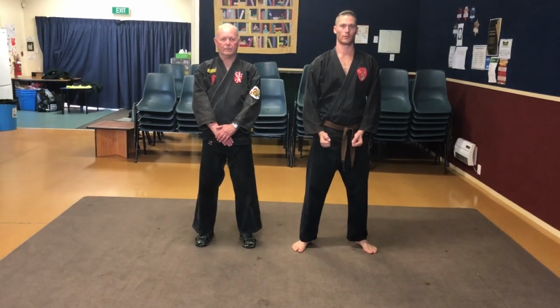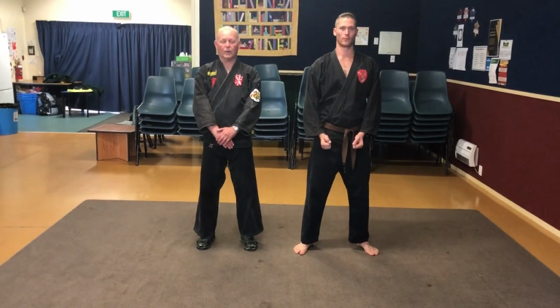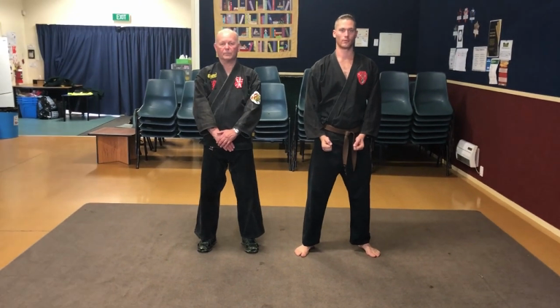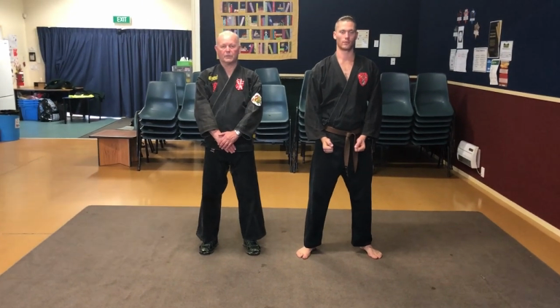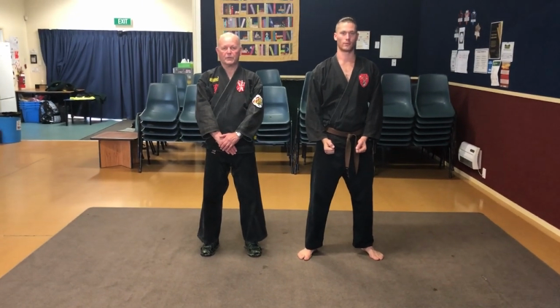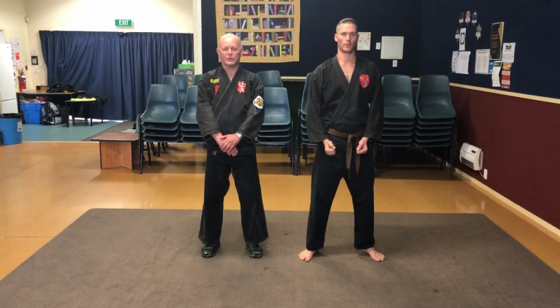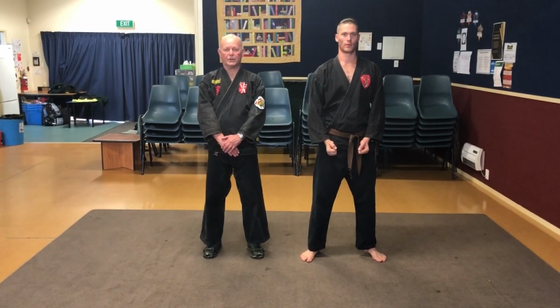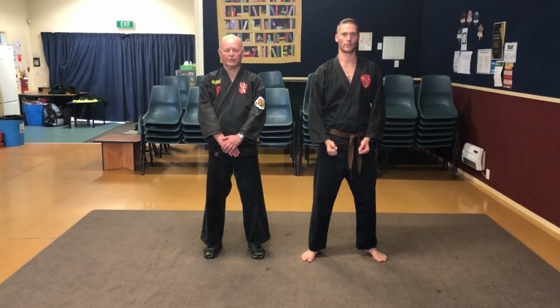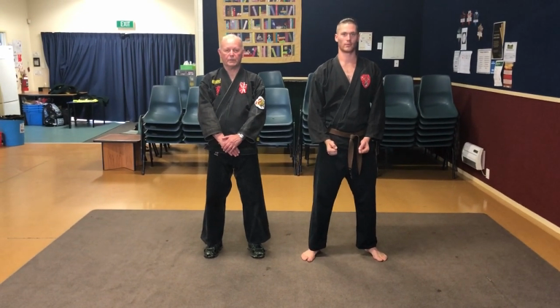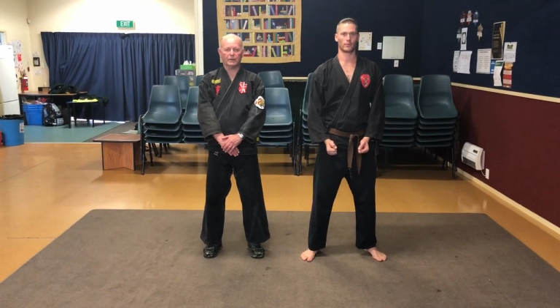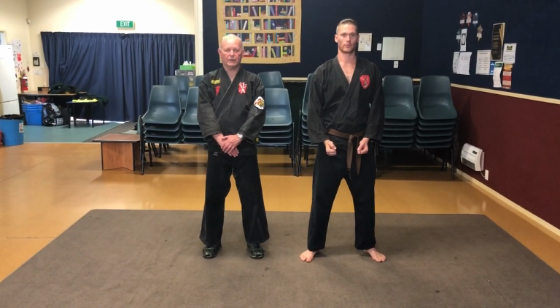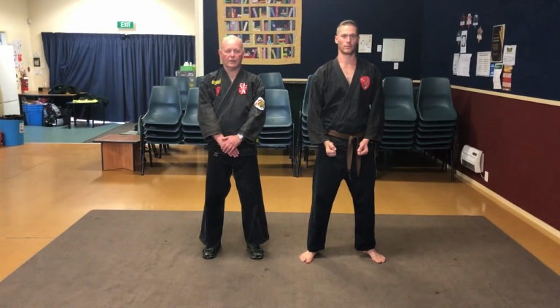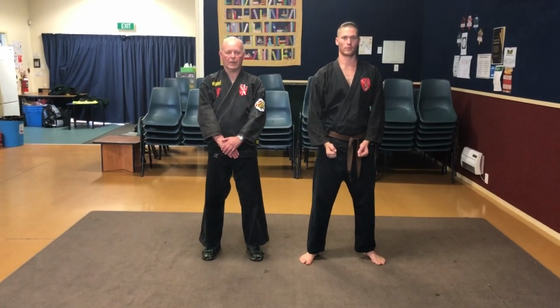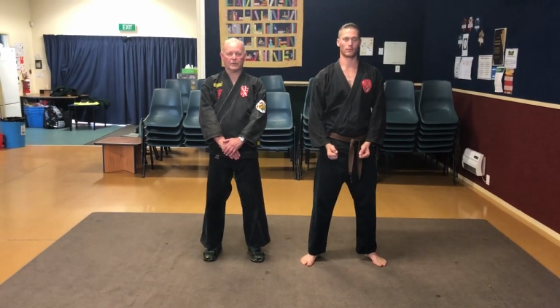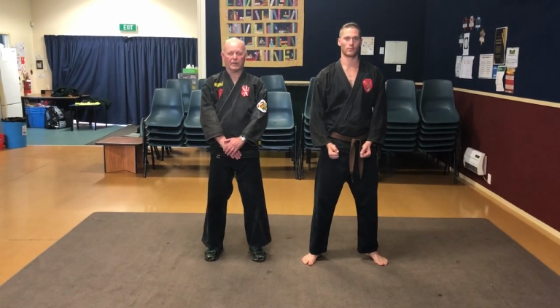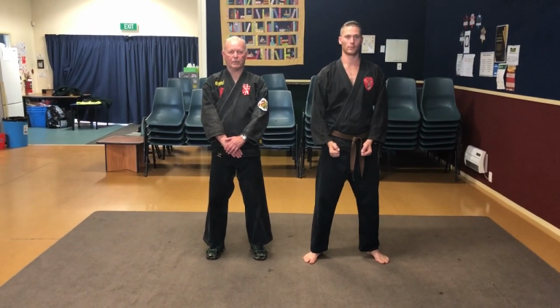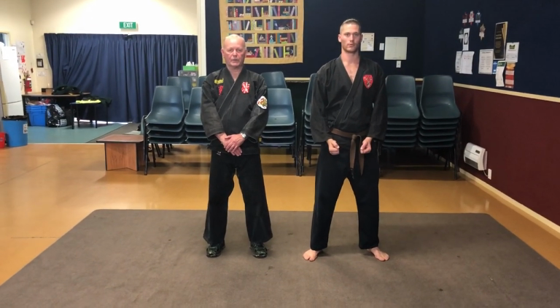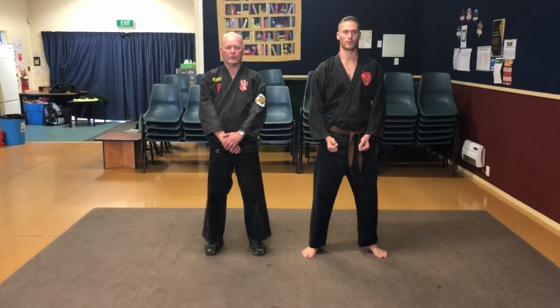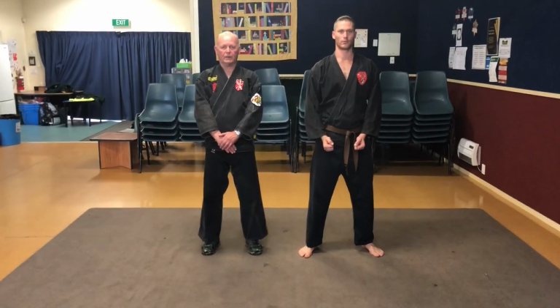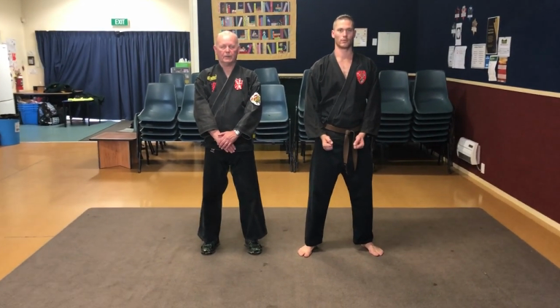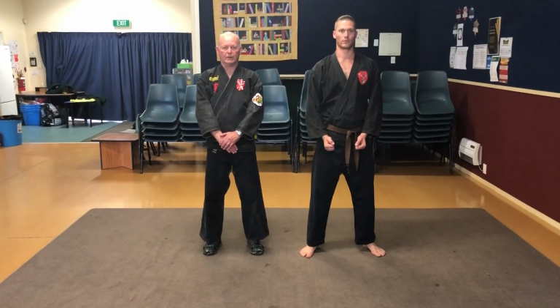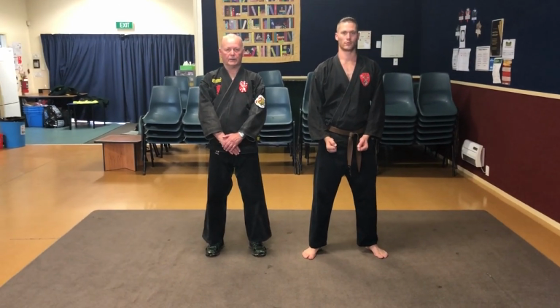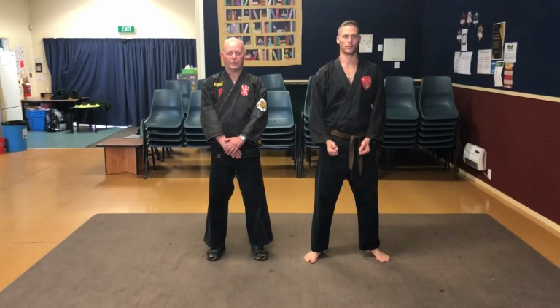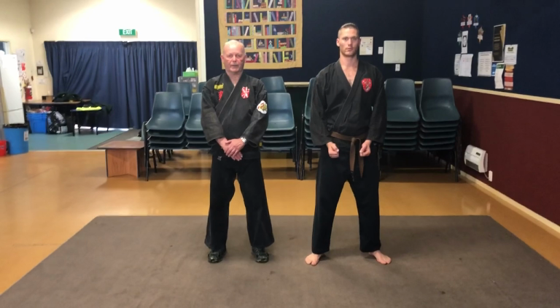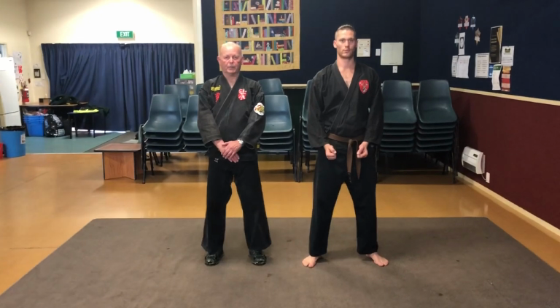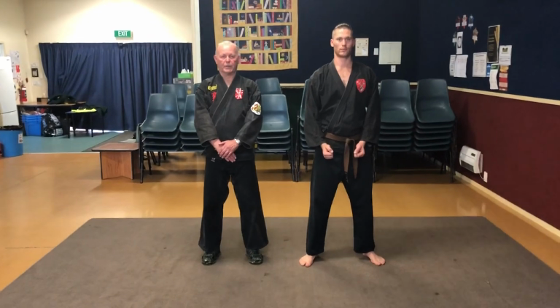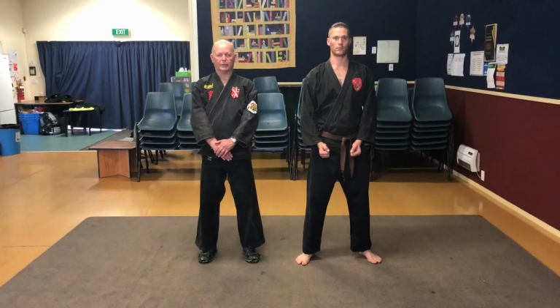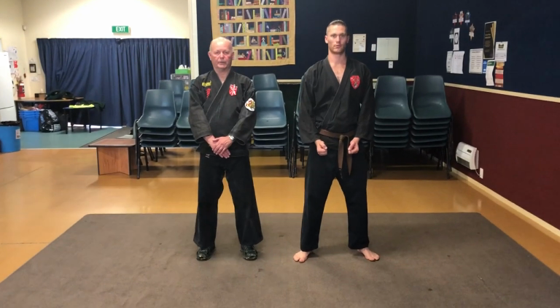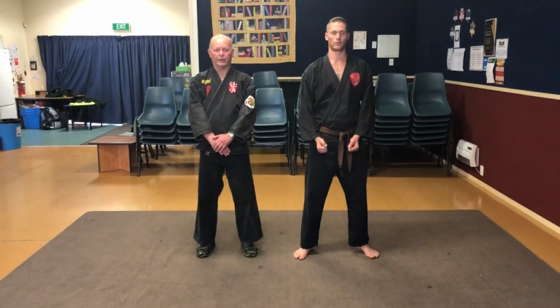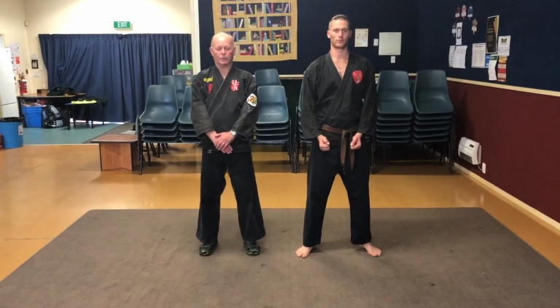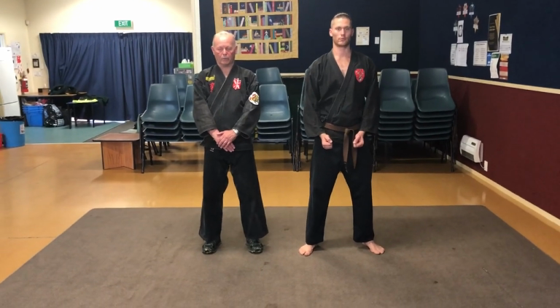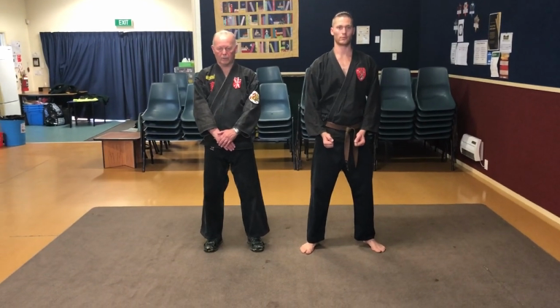Welcome to Zin Jutsu Kung Fu. I'm Master Dave Watson. In this video we're showing you Eagle's Claw.